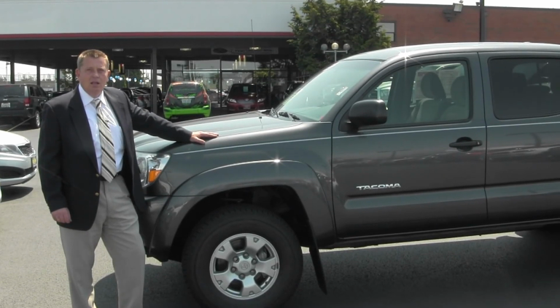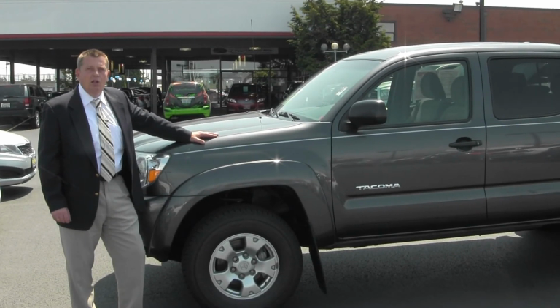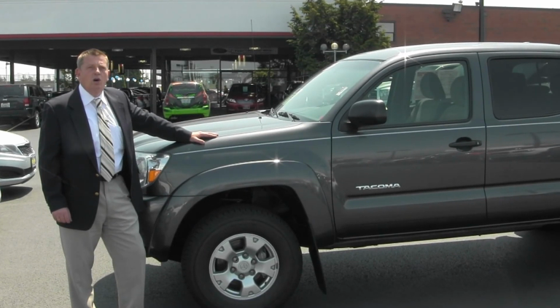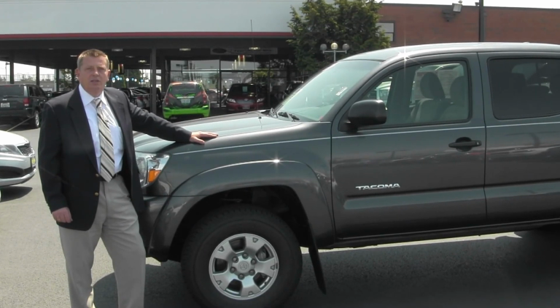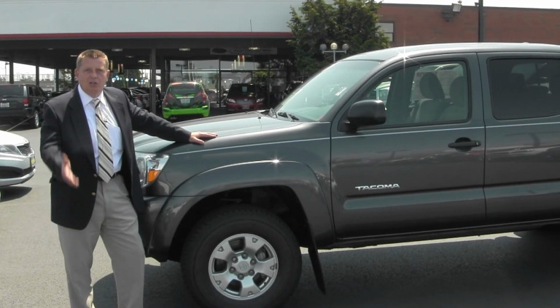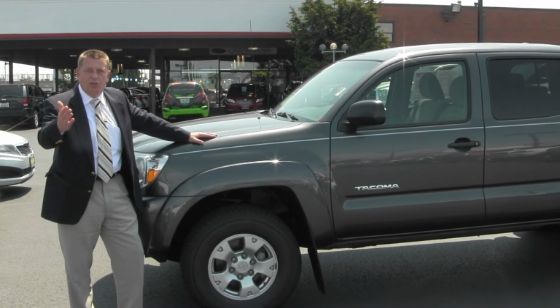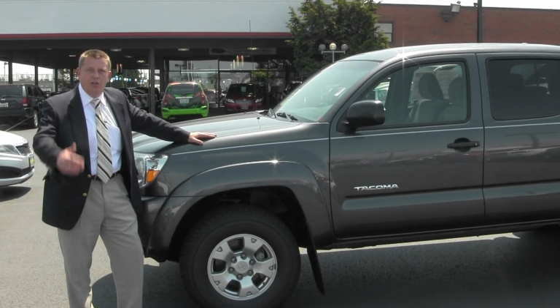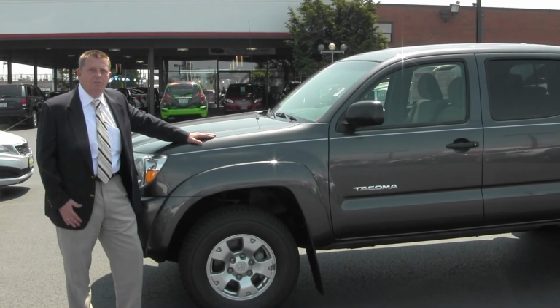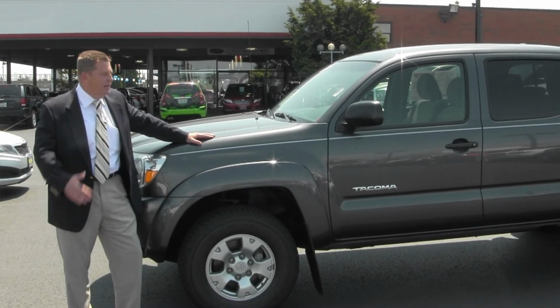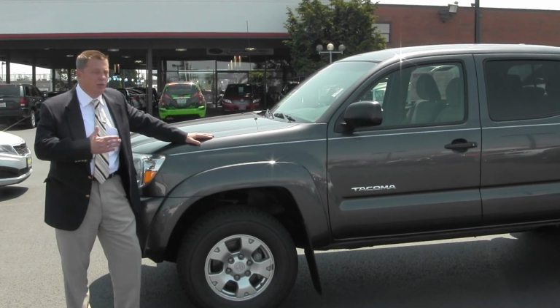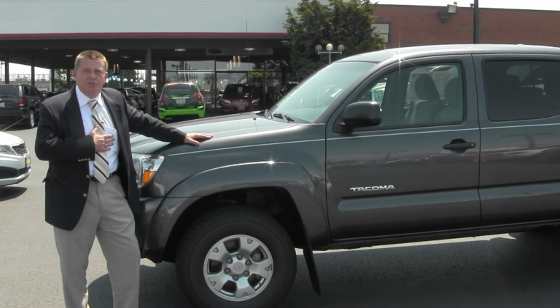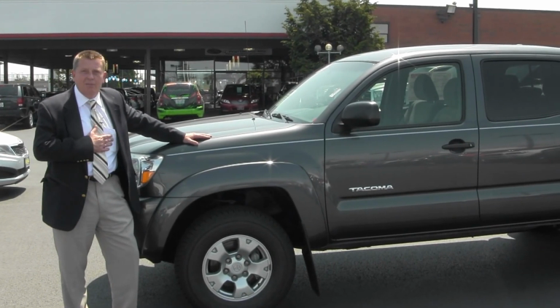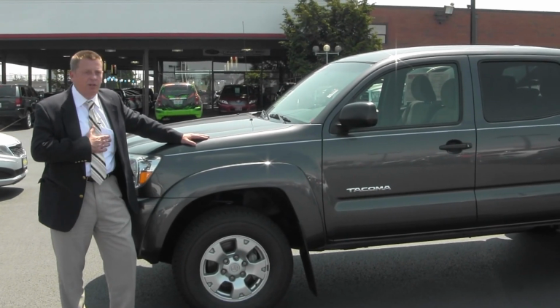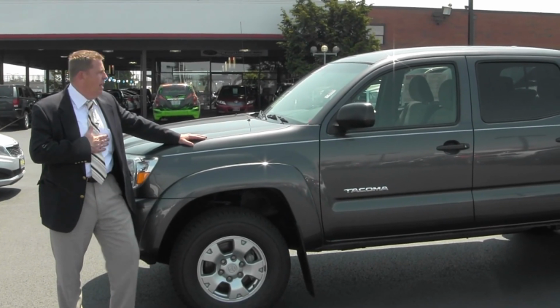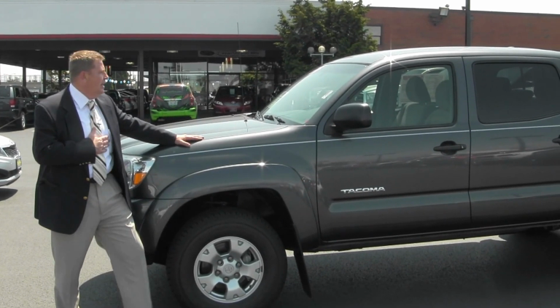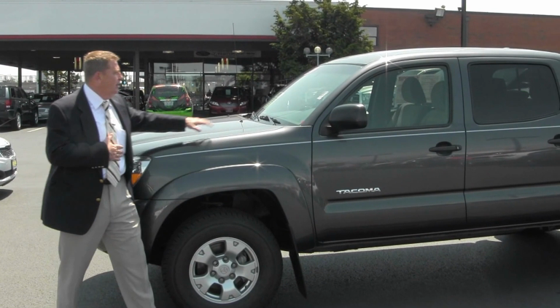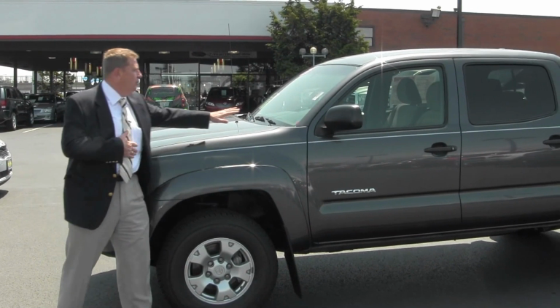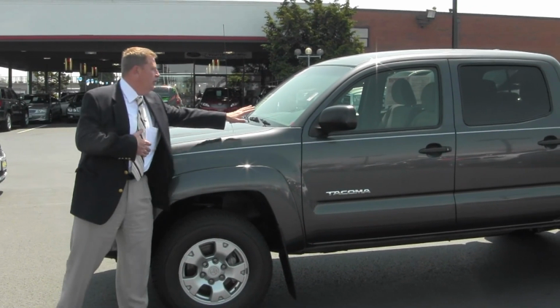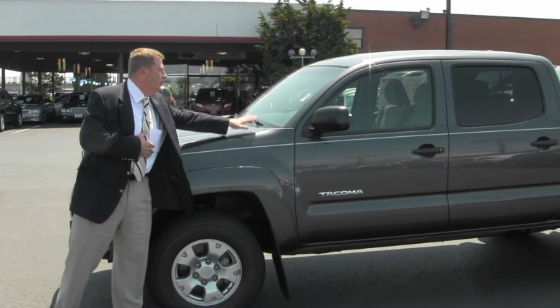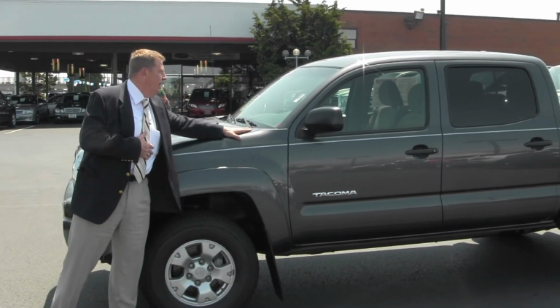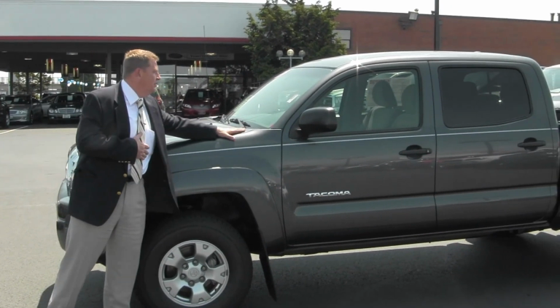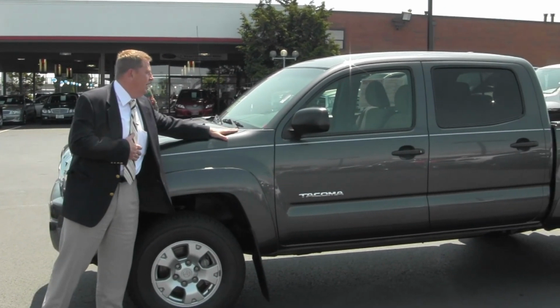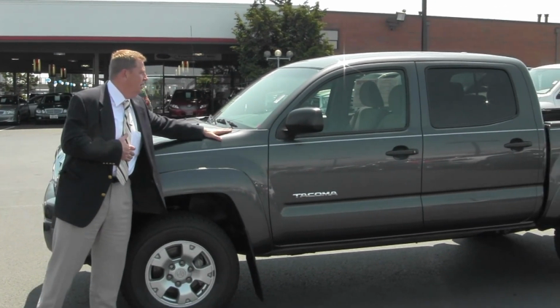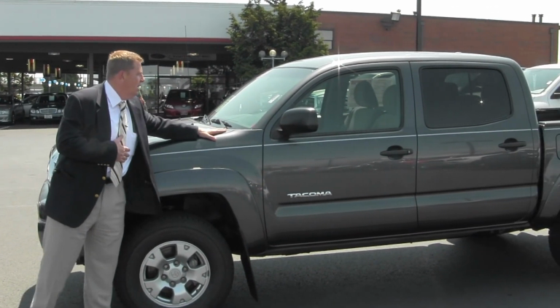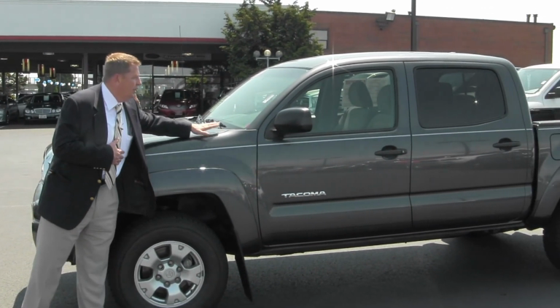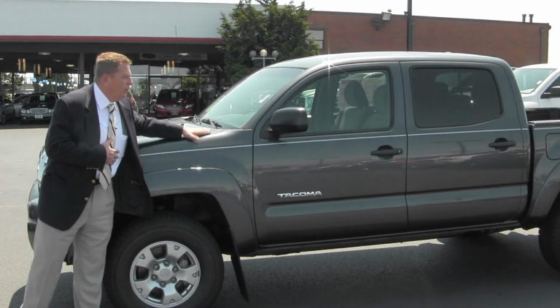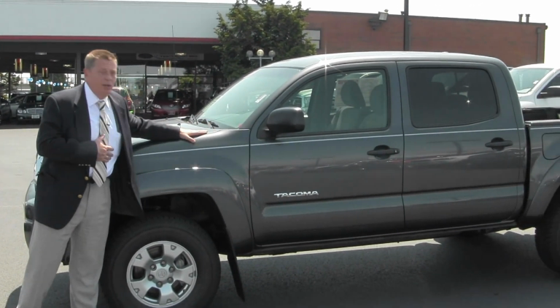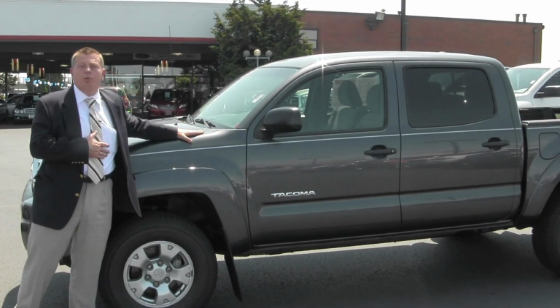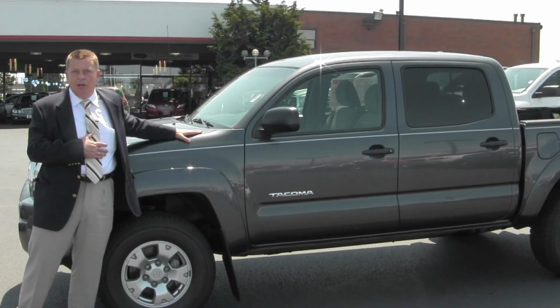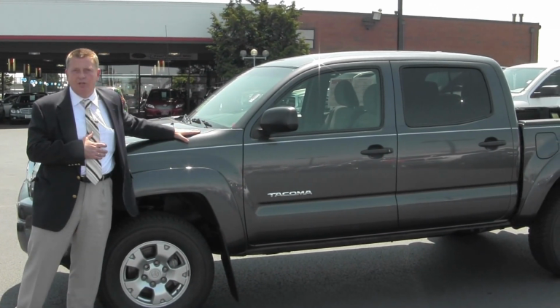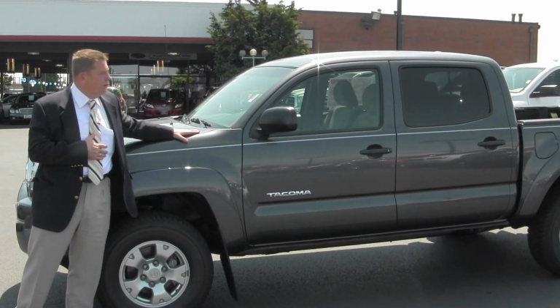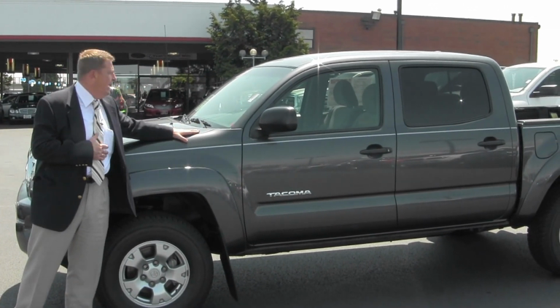Hello, welcome to Titus Wheel Toyota. My name is Richard Sanborn. I'd like to introduce you to our 2010 Toyota pre-runner double cab.